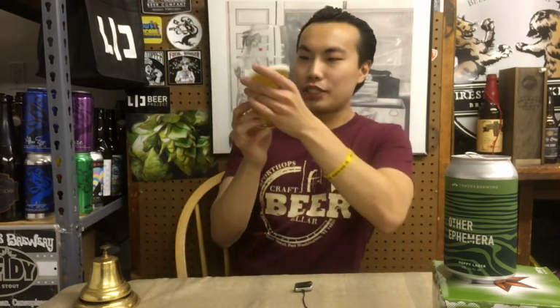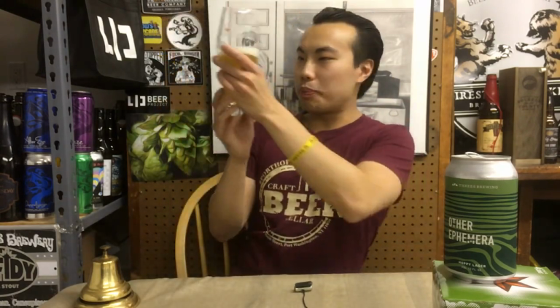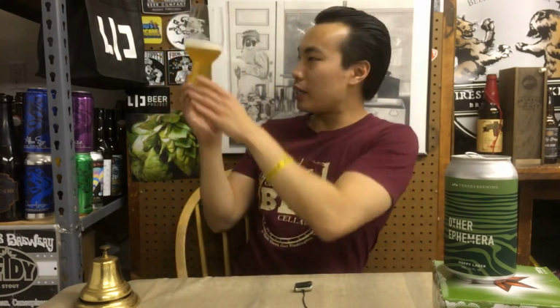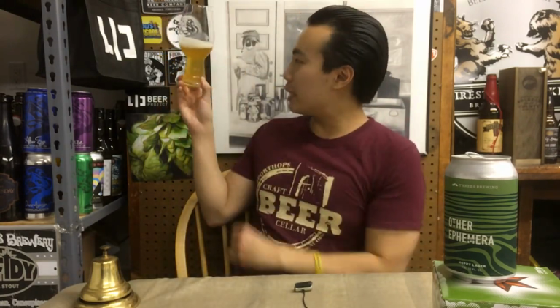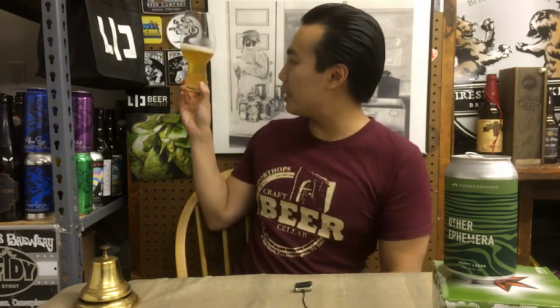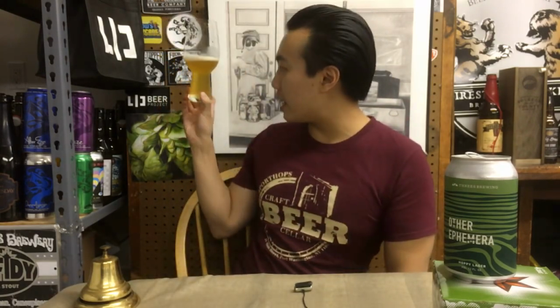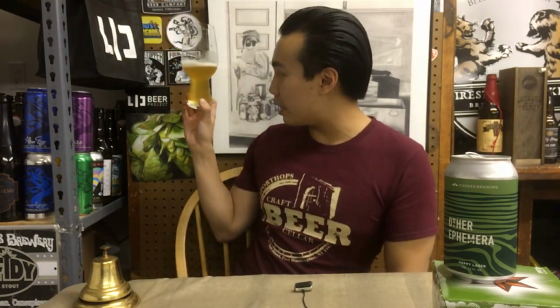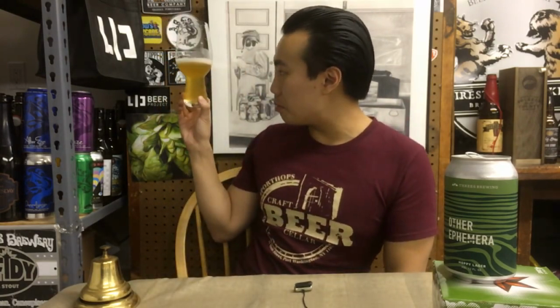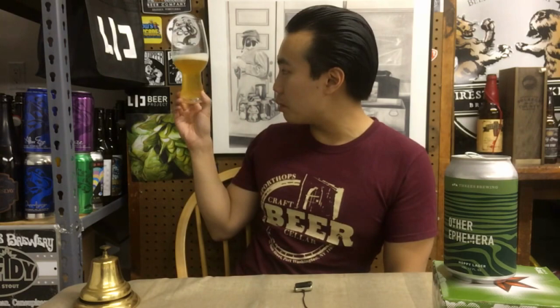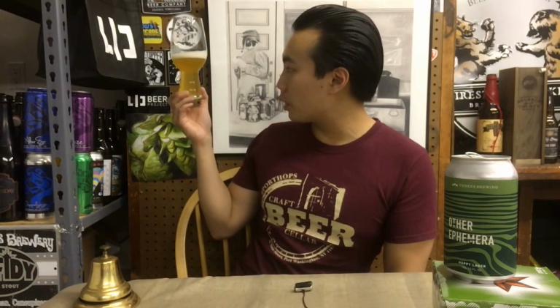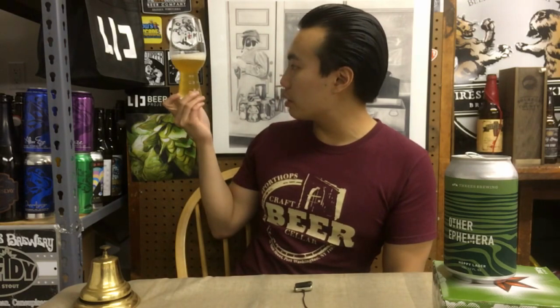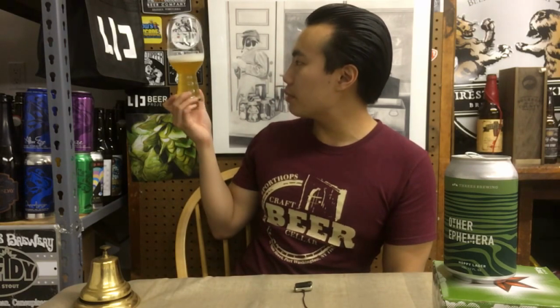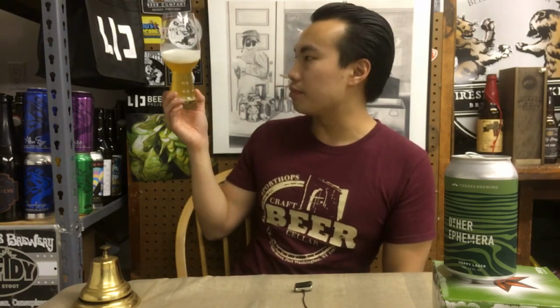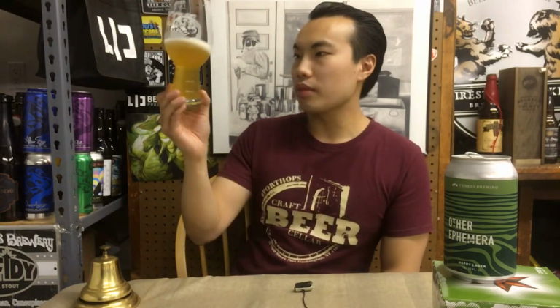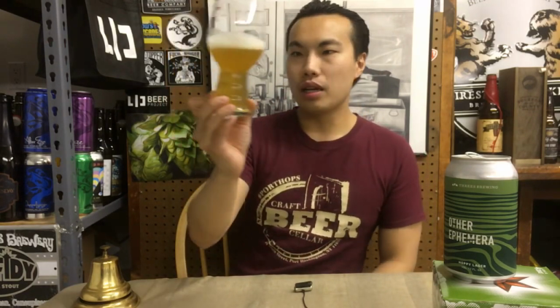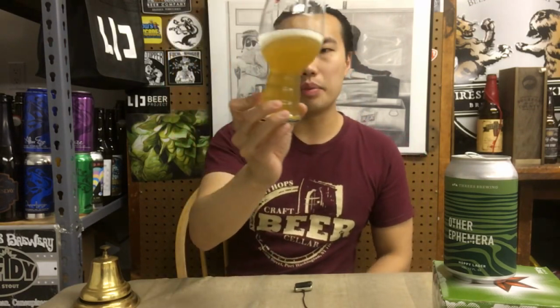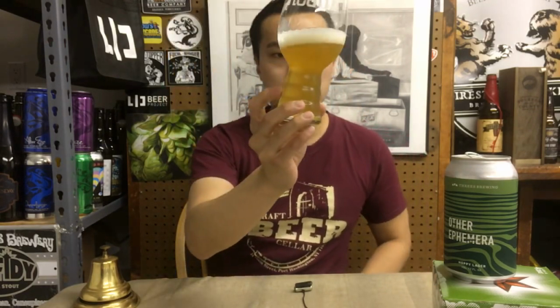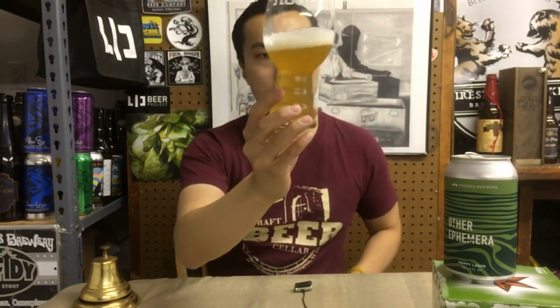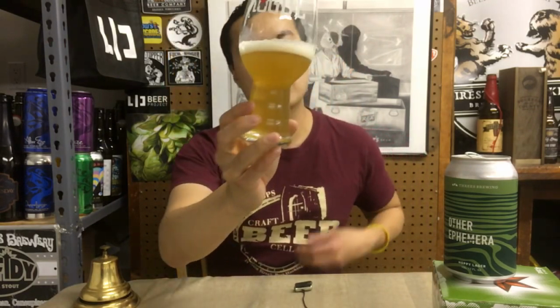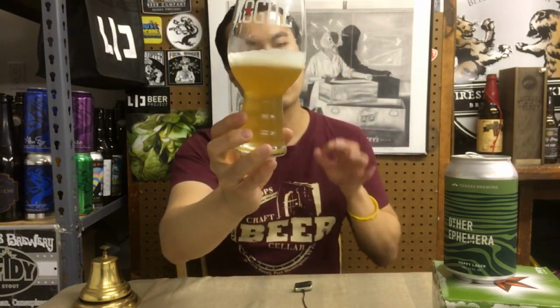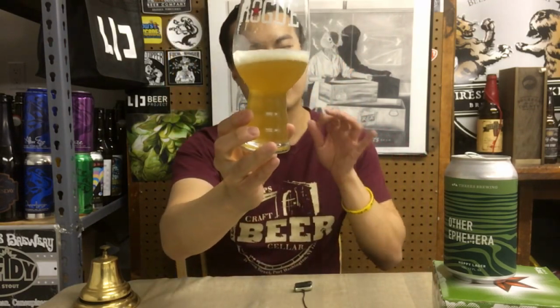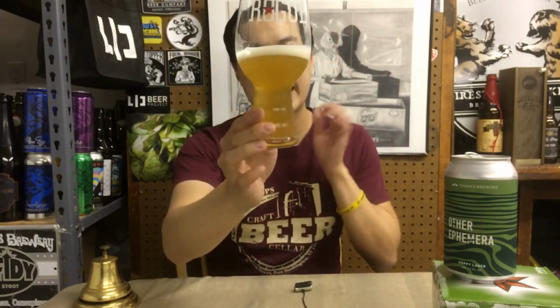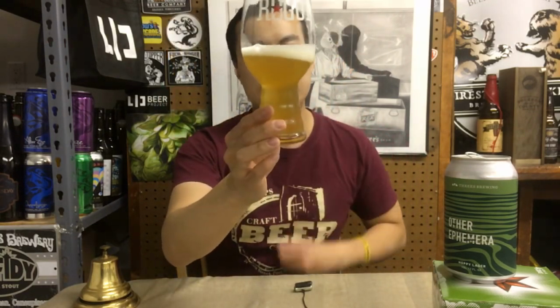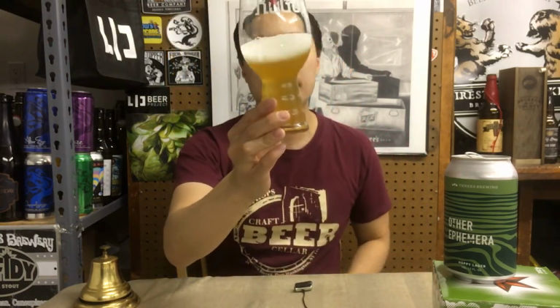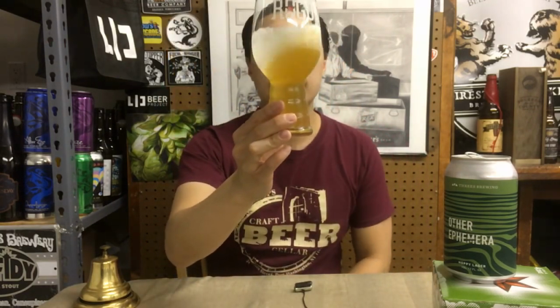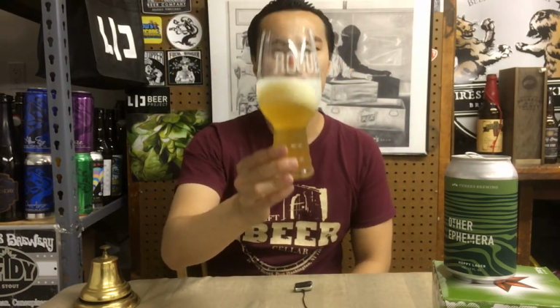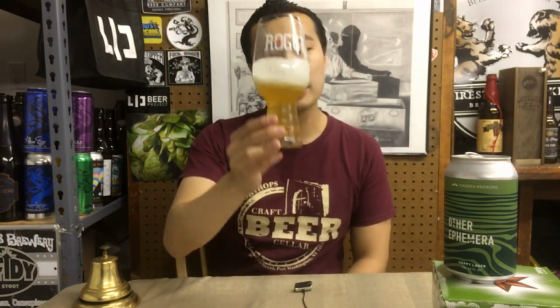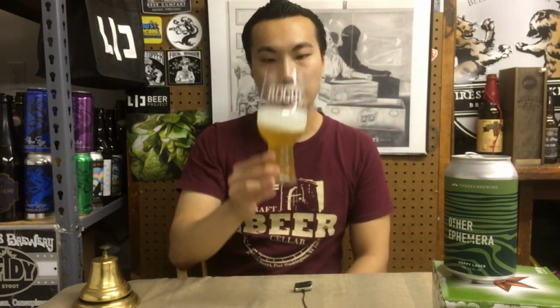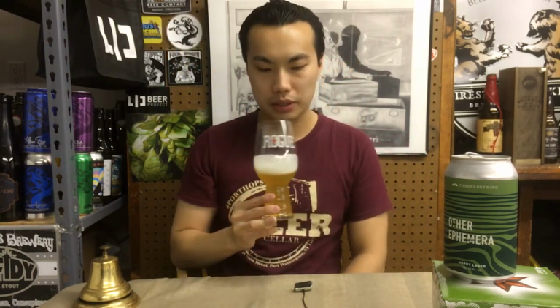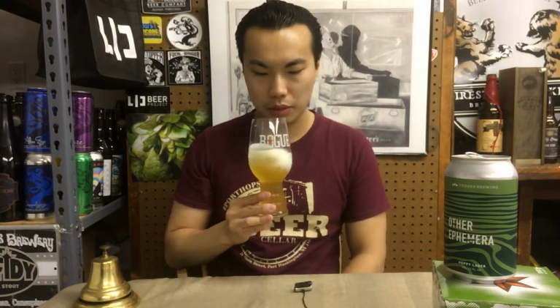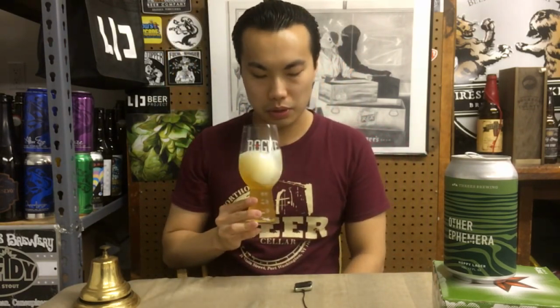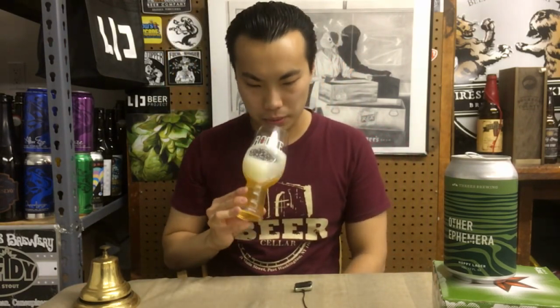The beer comes in a medium gold color, light haze on that. Nice looking beer. Let's get the aroma on this one.